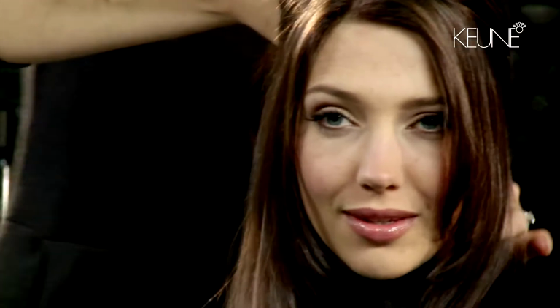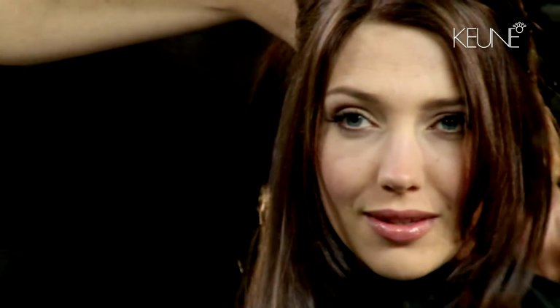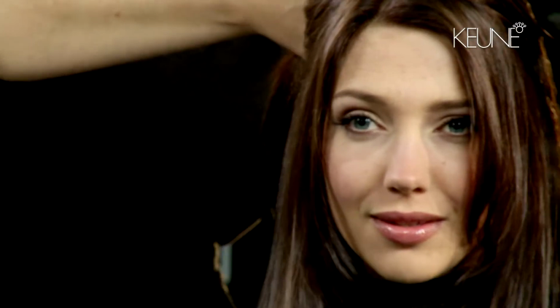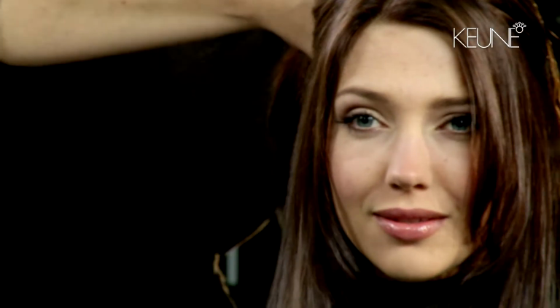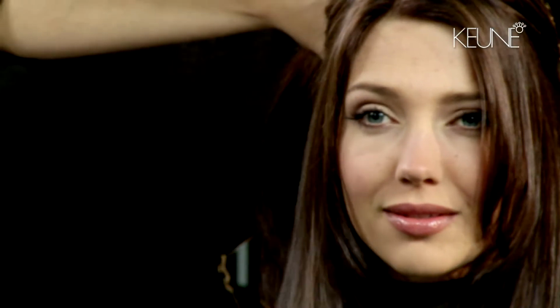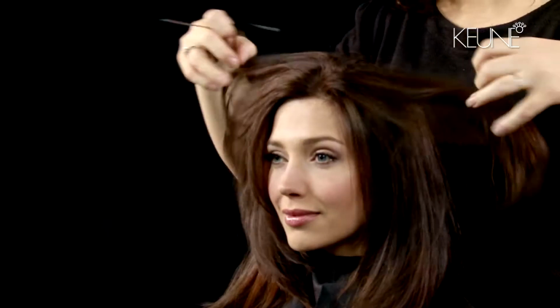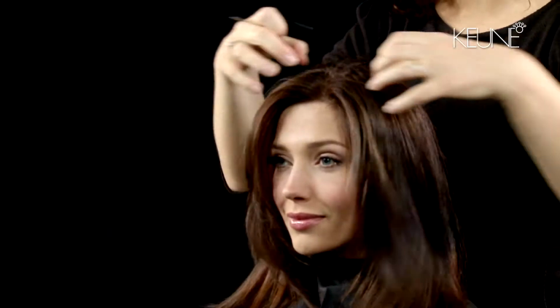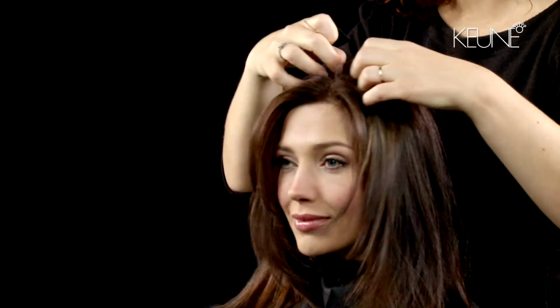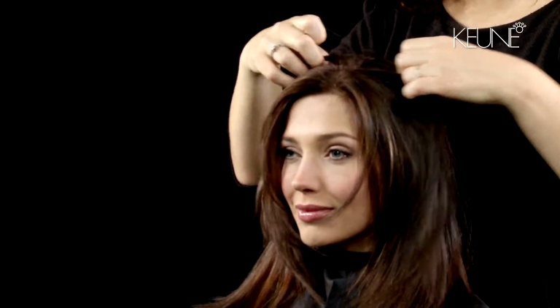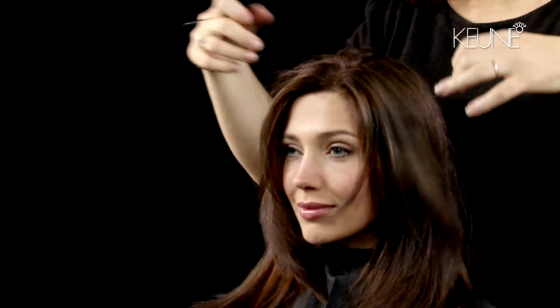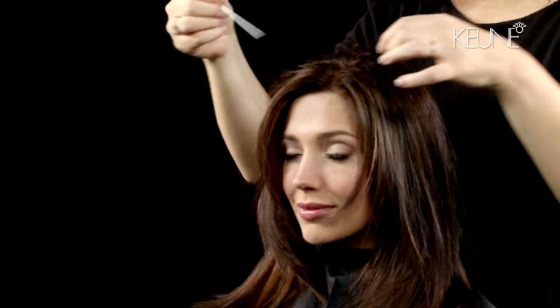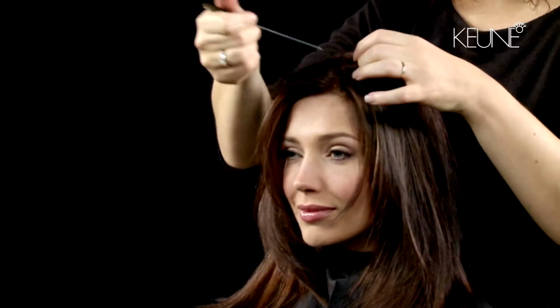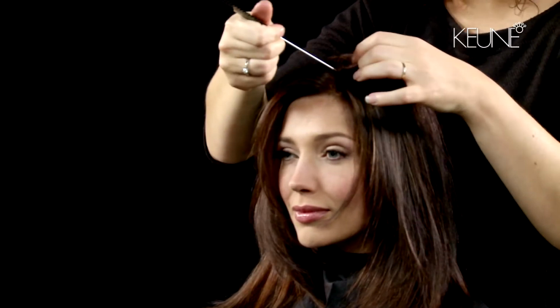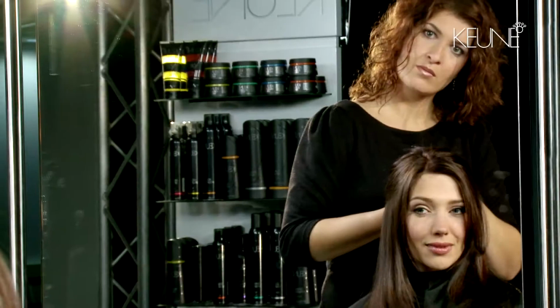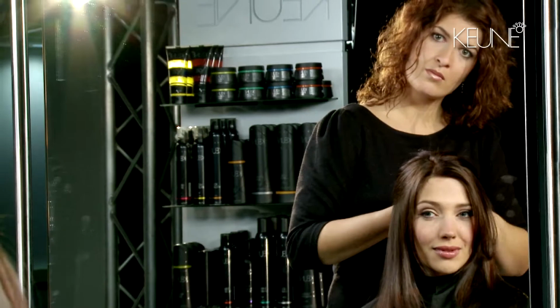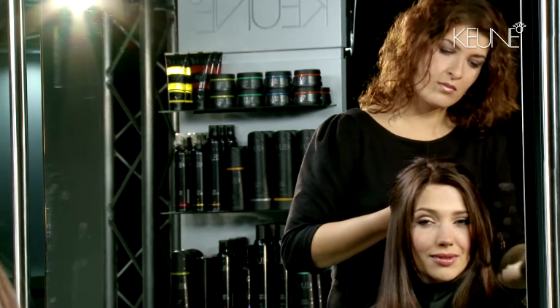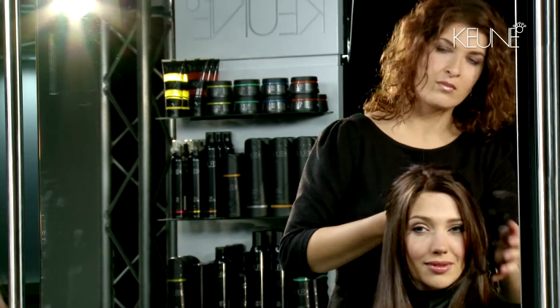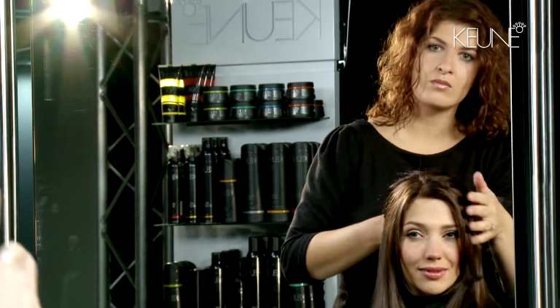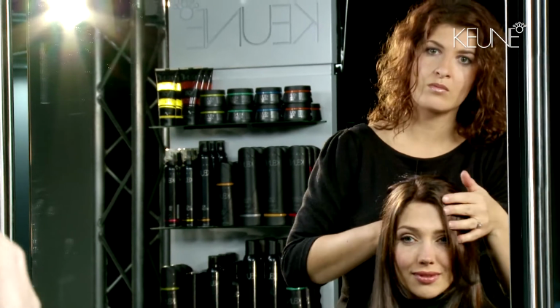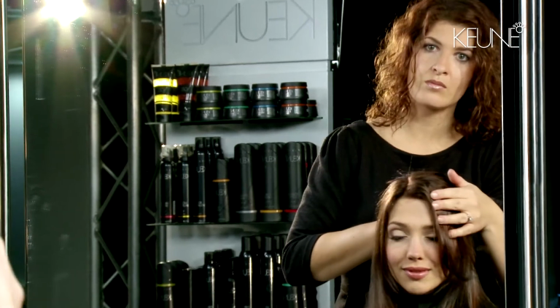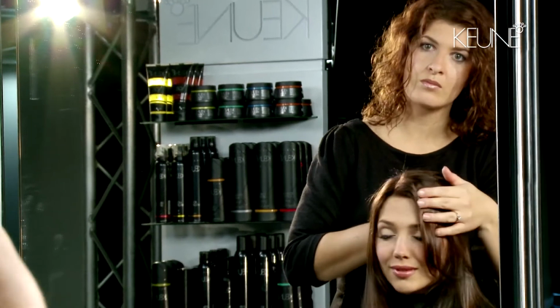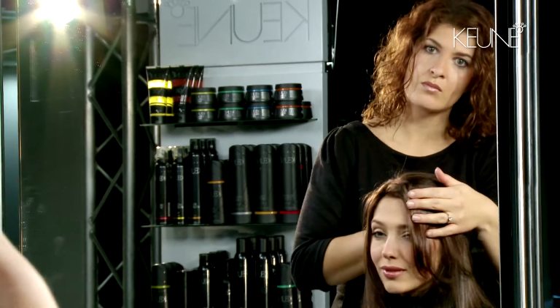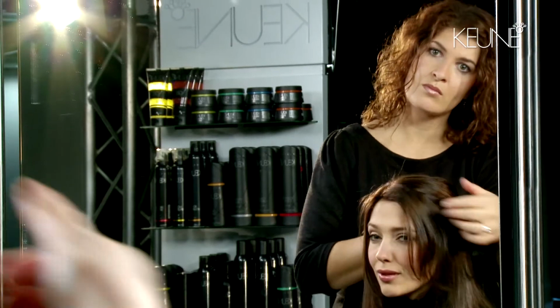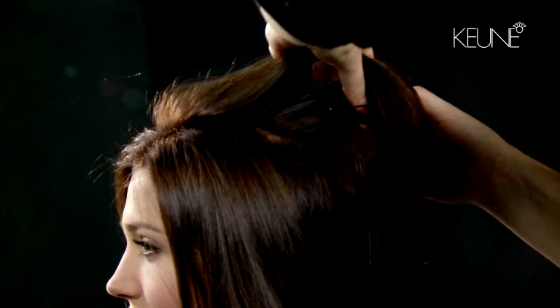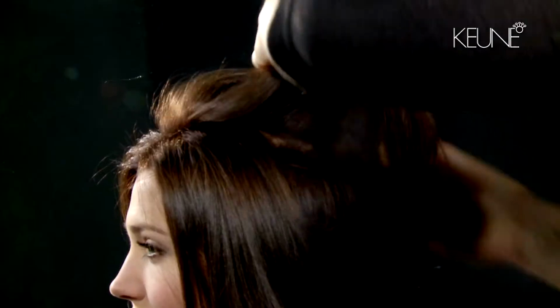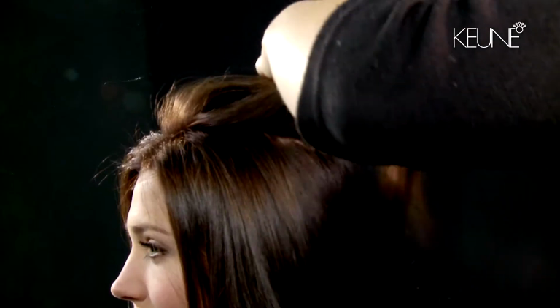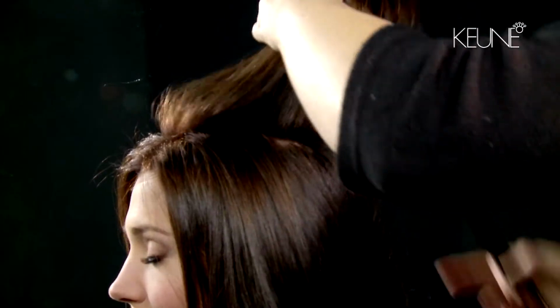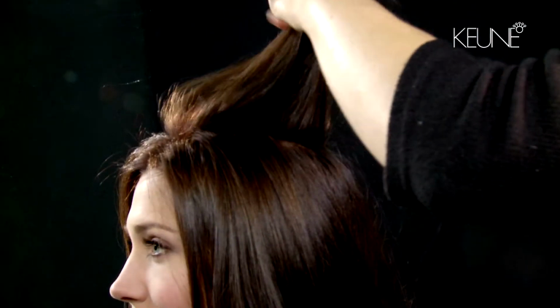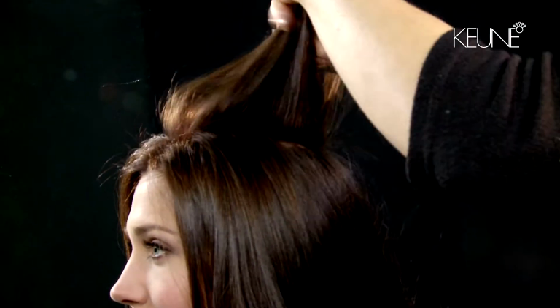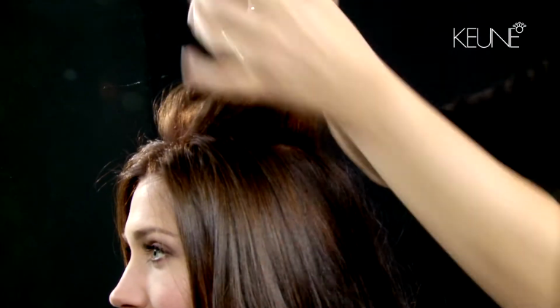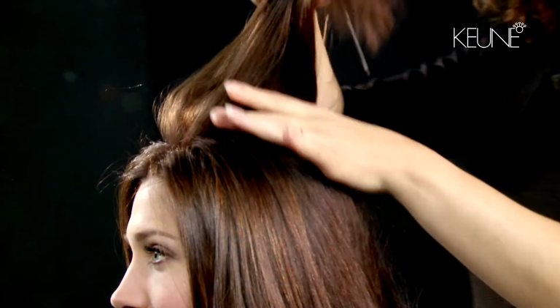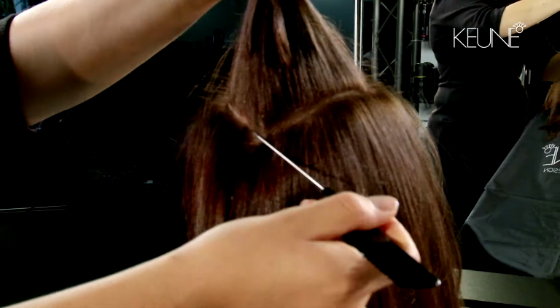First, check the natural fall of the hair and decide what part you want to work in with highlights. Then divide the hair into sections.